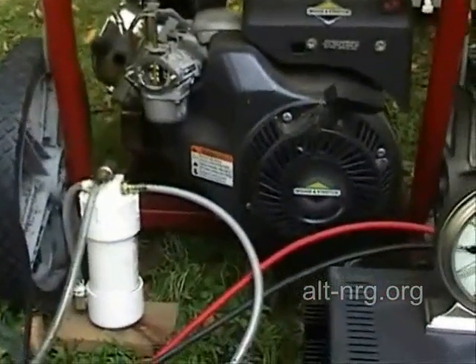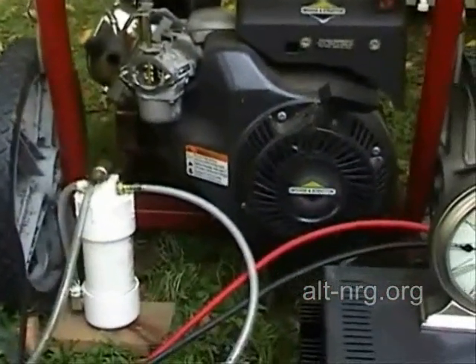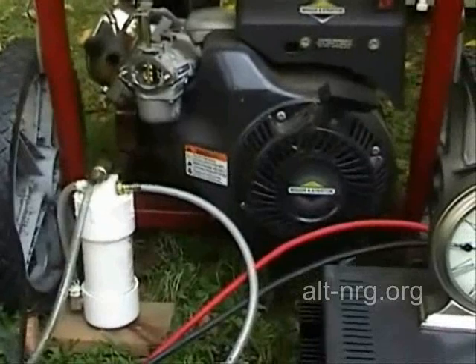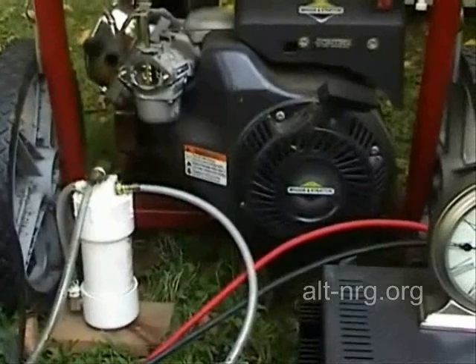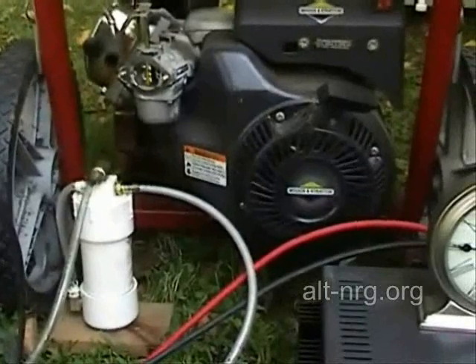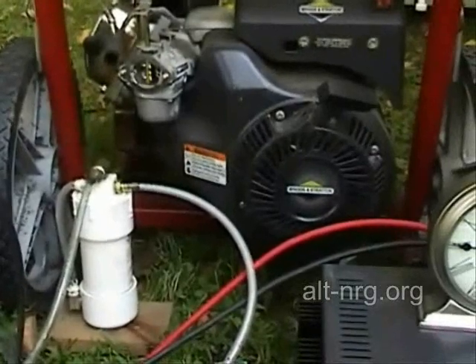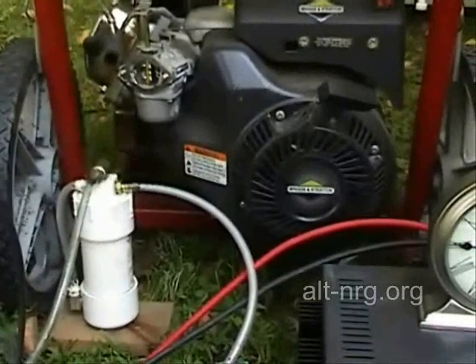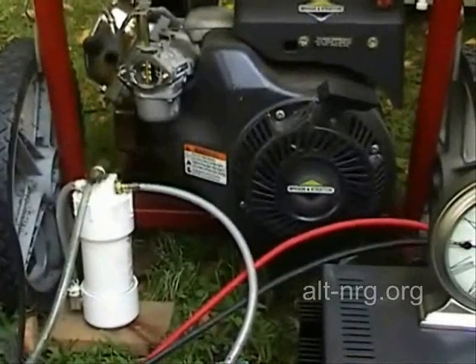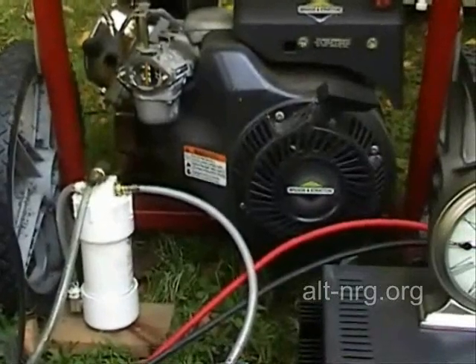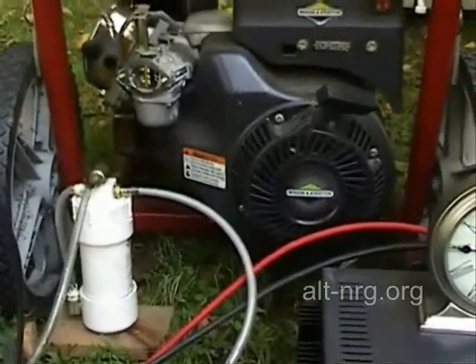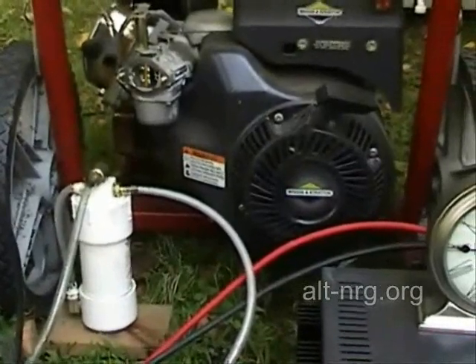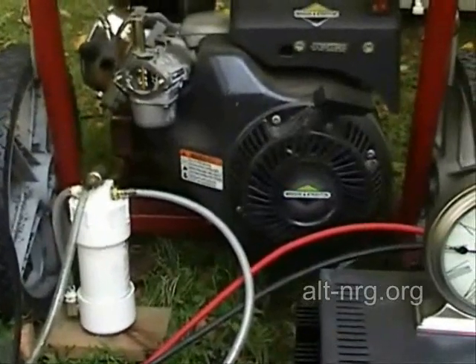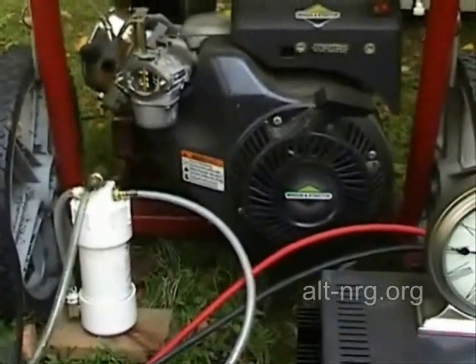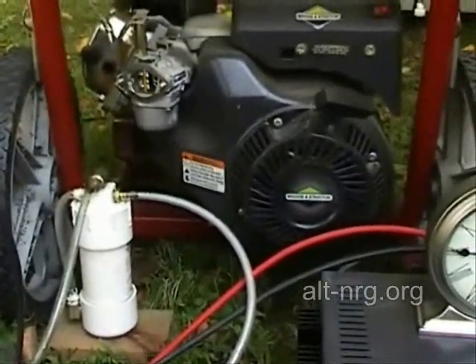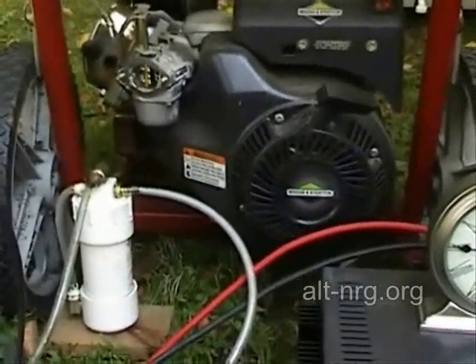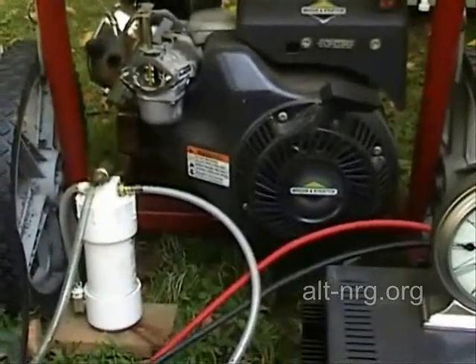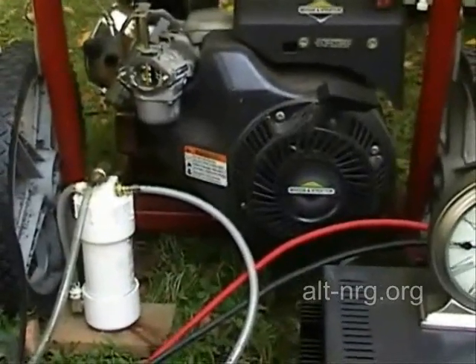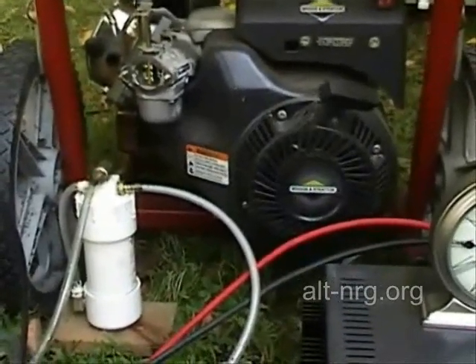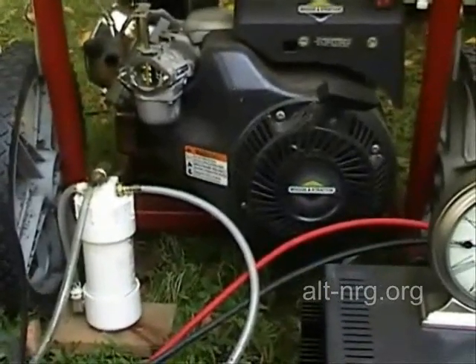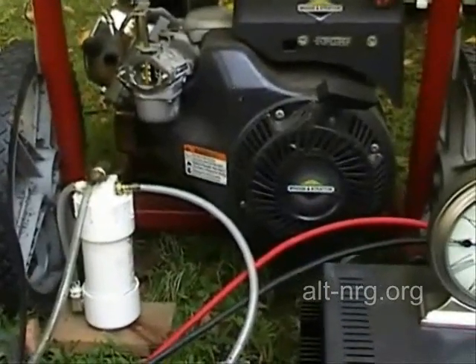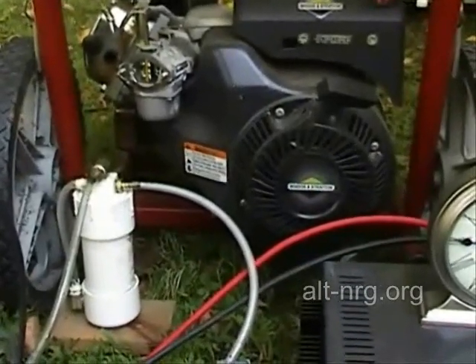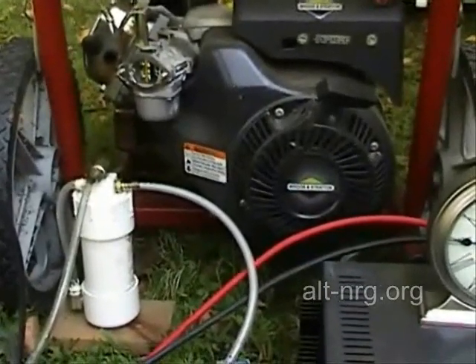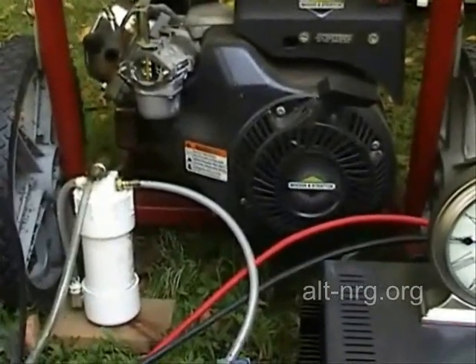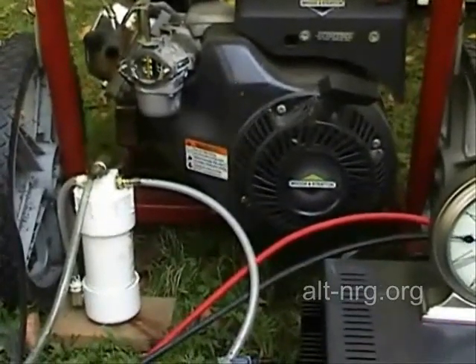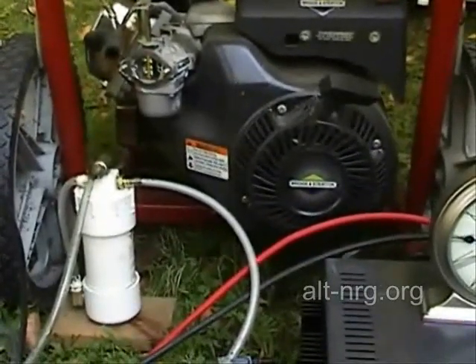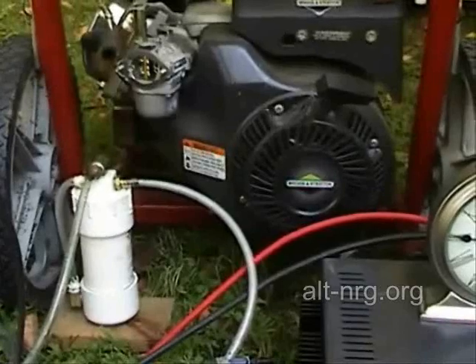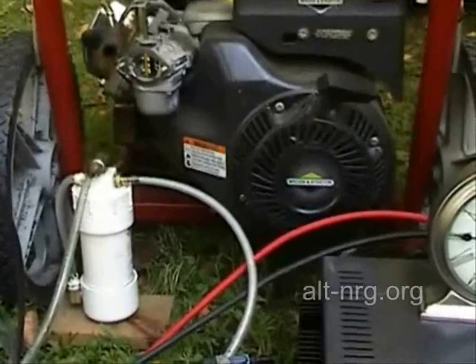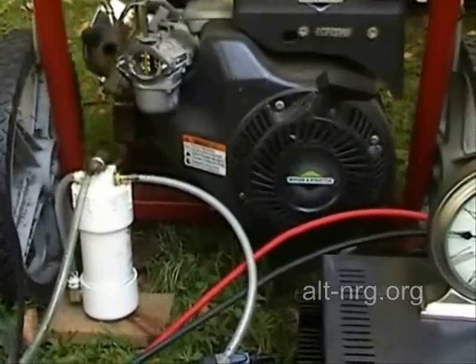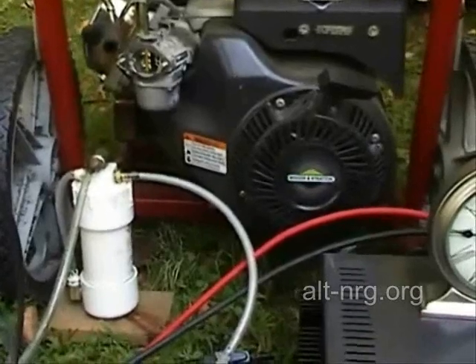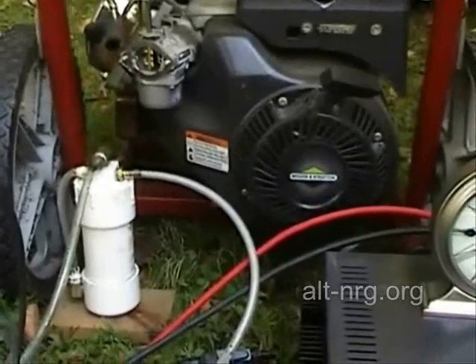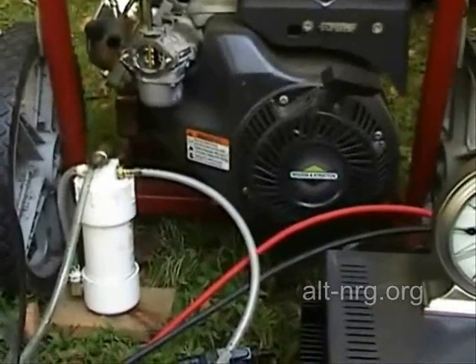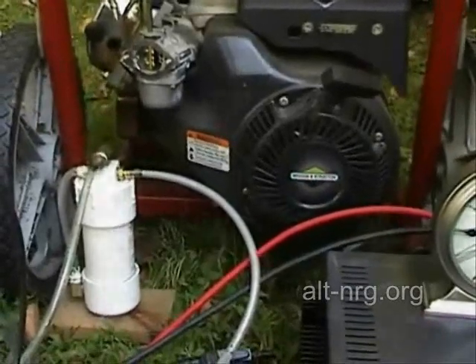If it is consumed faster, then there's a net loss in total system efficiency obviously. The hype that we're all promoting is that there is a total net gain, and today on this day we are going to find out.